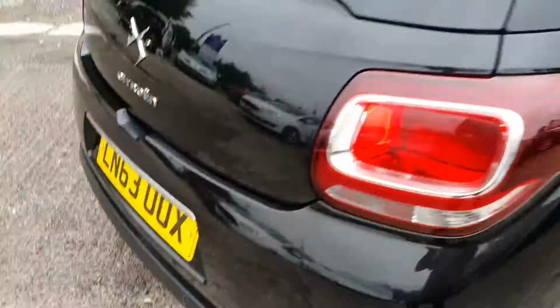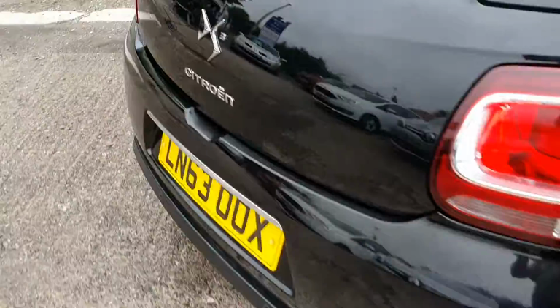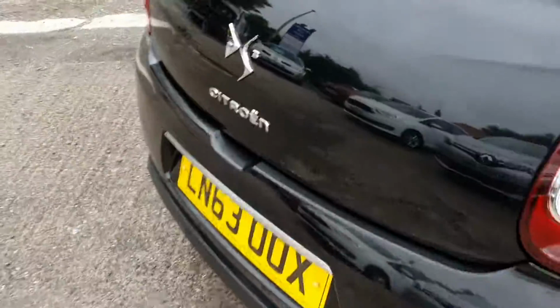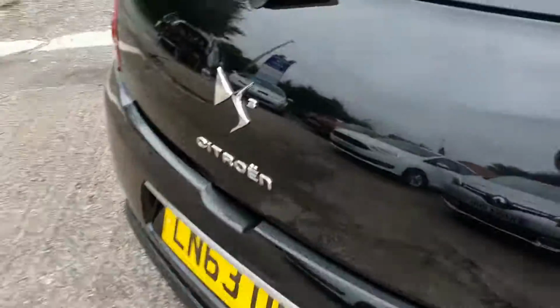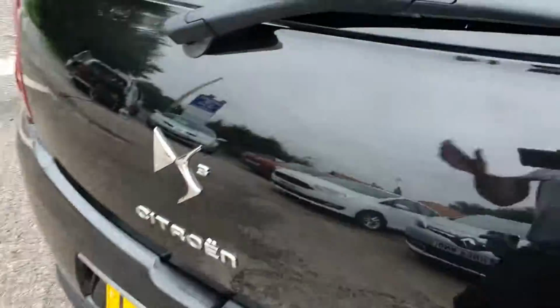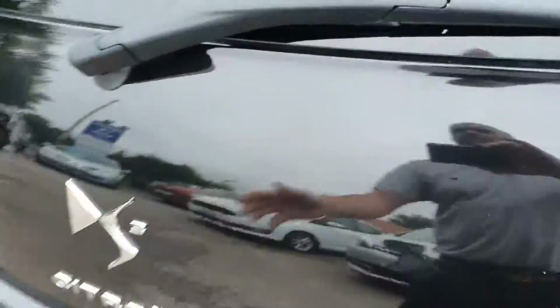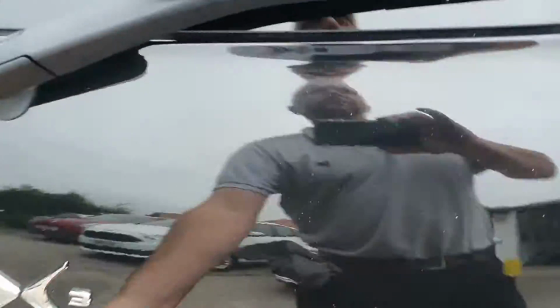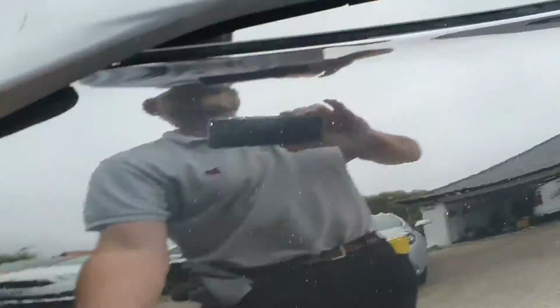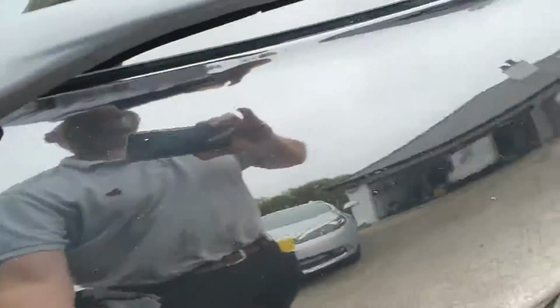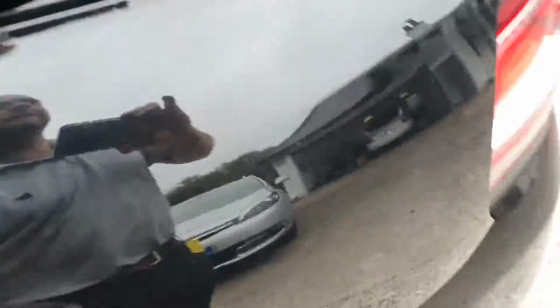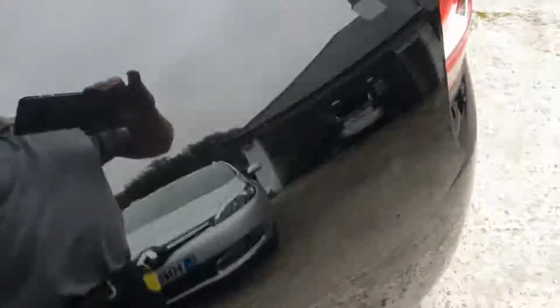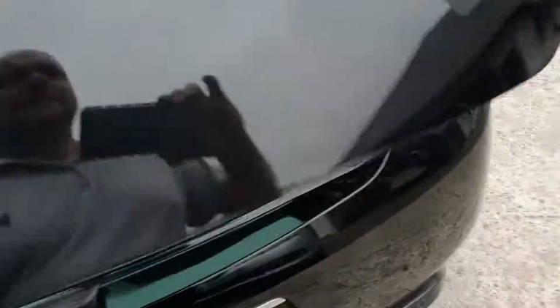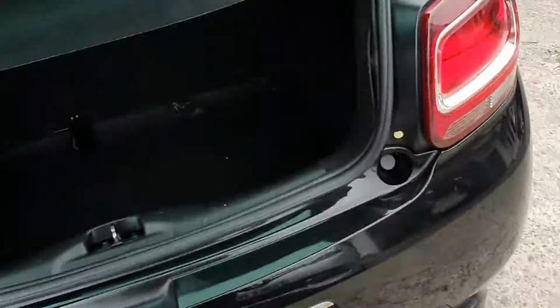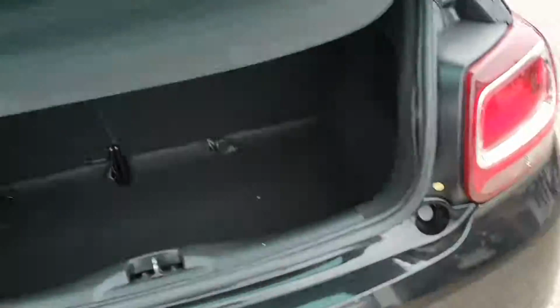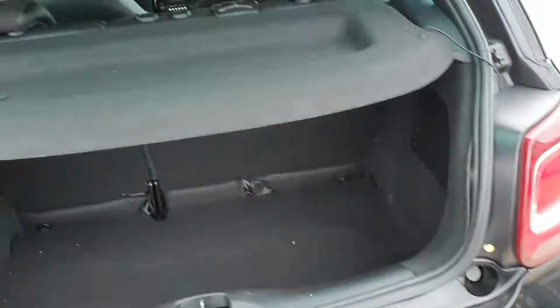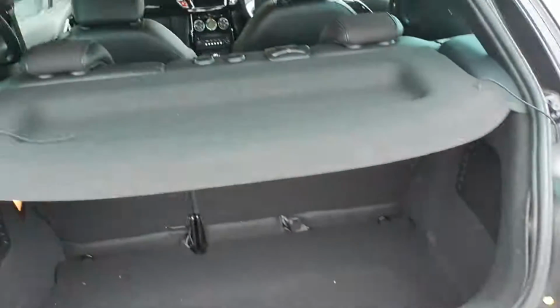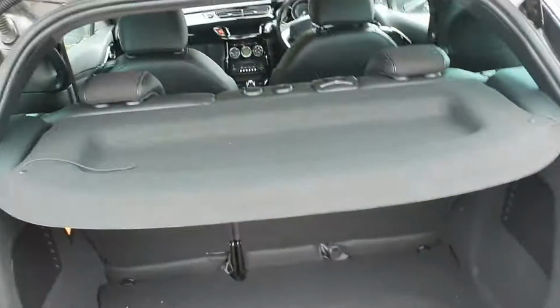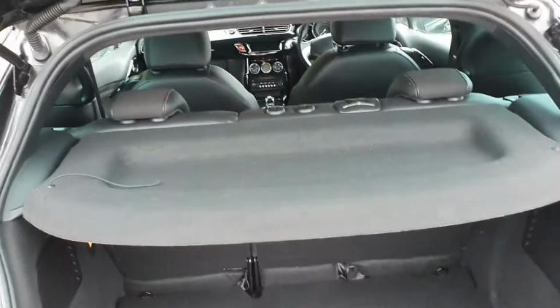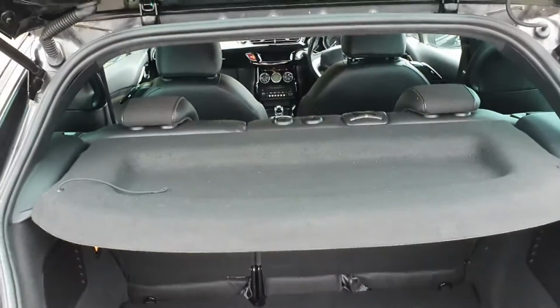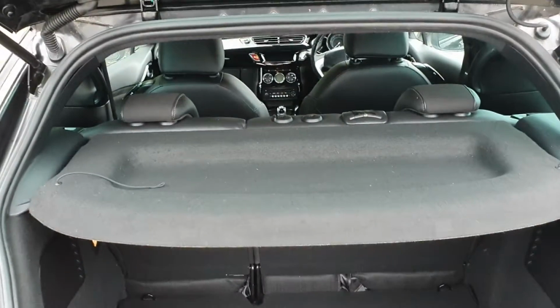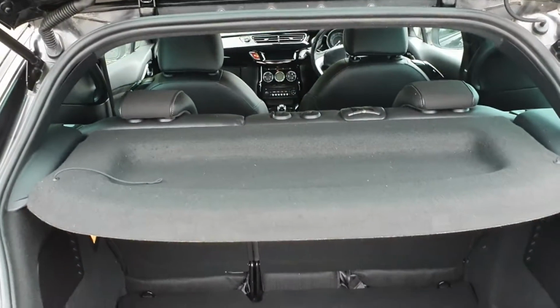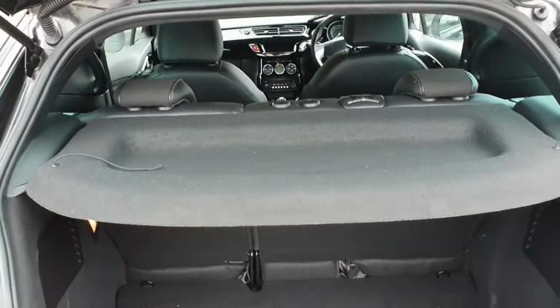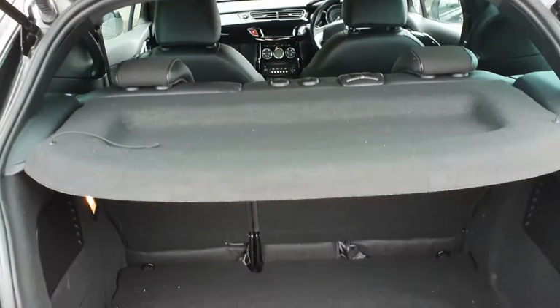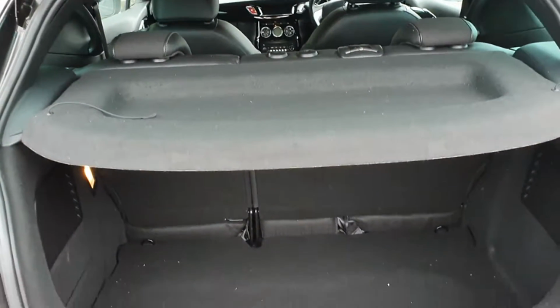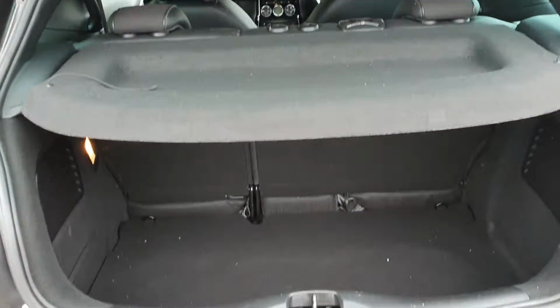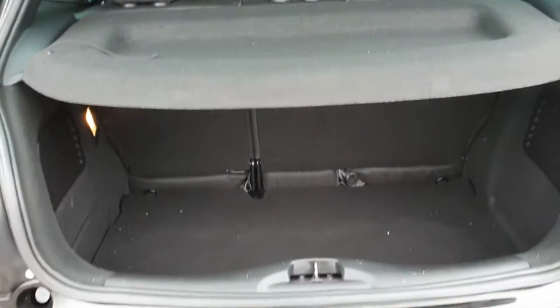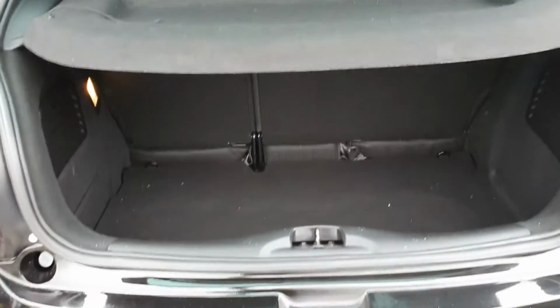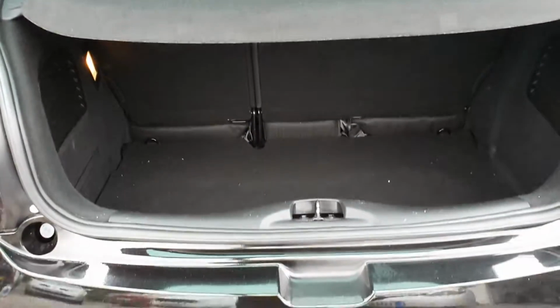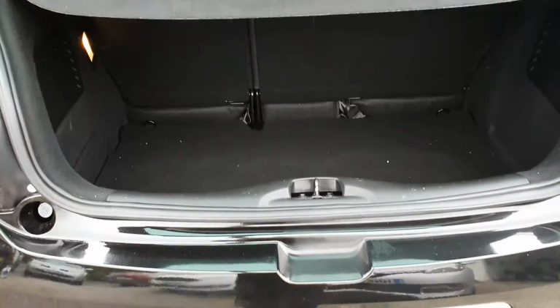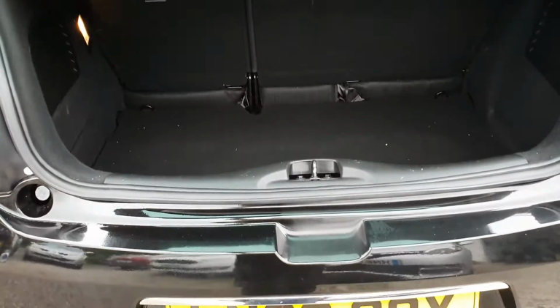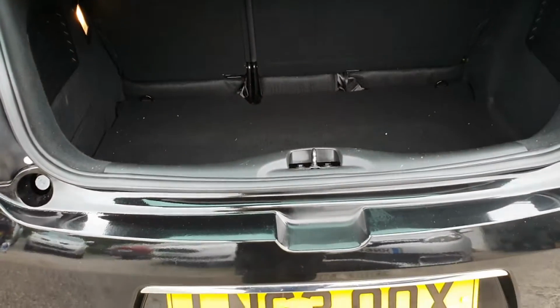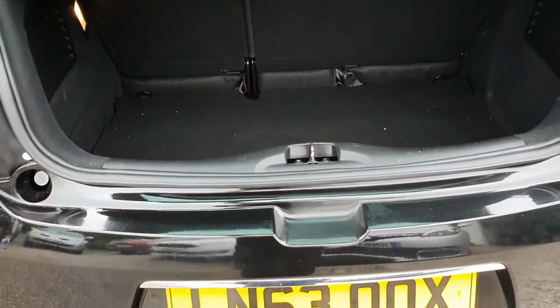I'll just show you inside the boot. Nice little boot in there really.